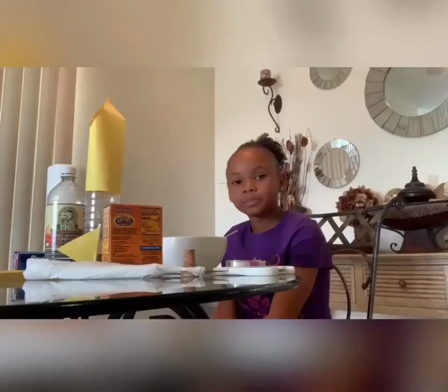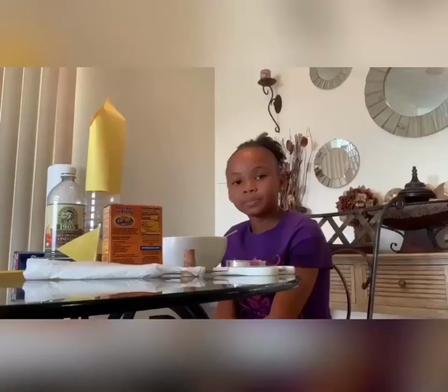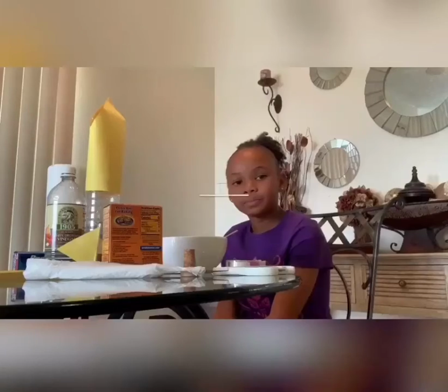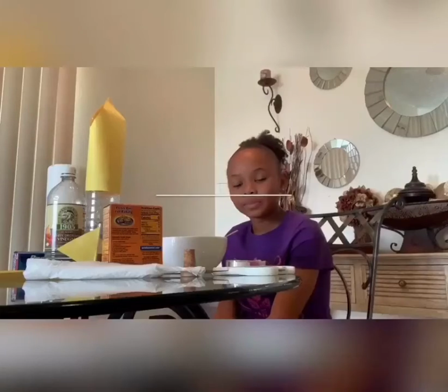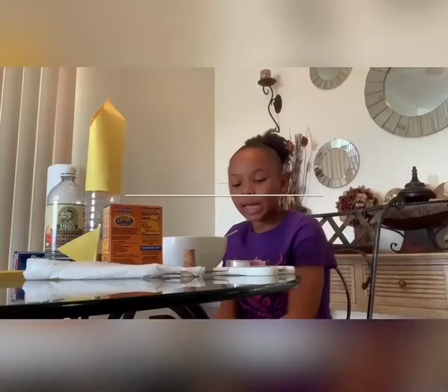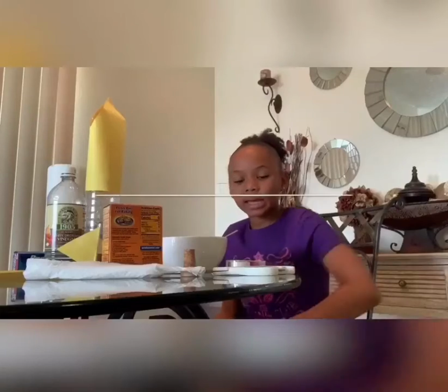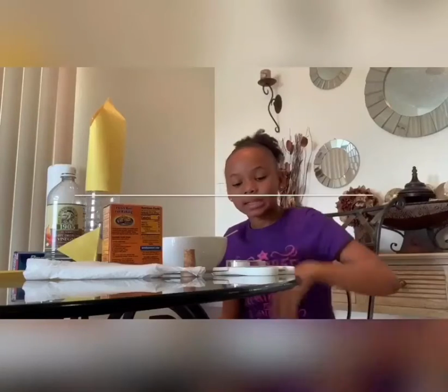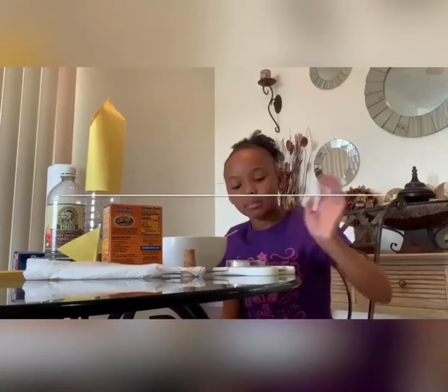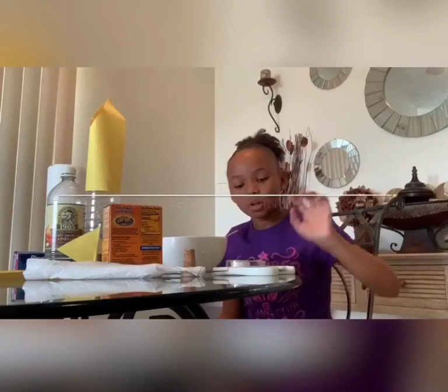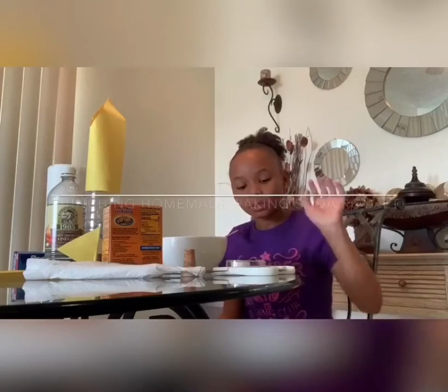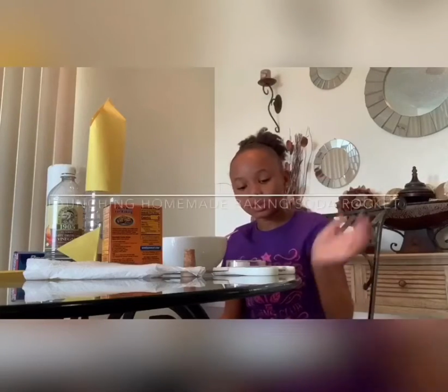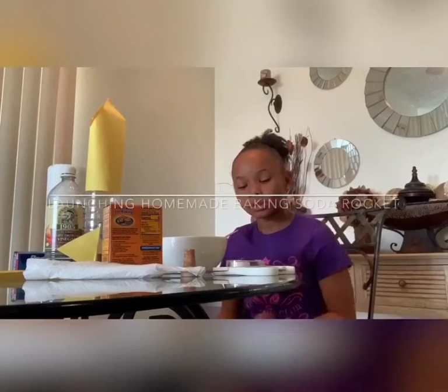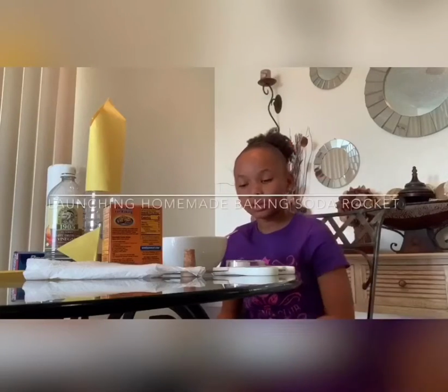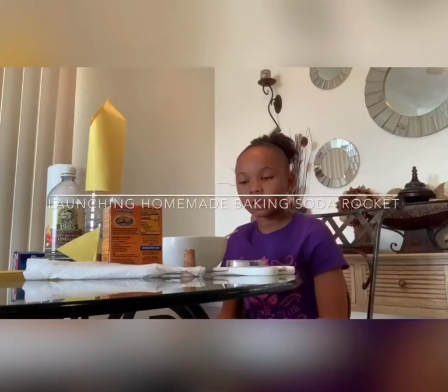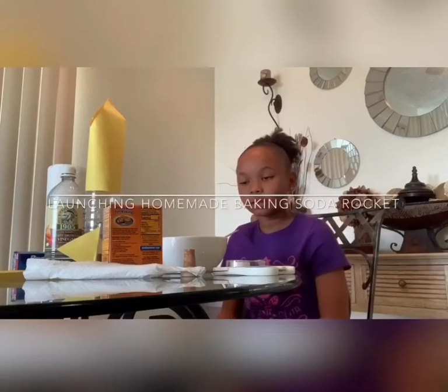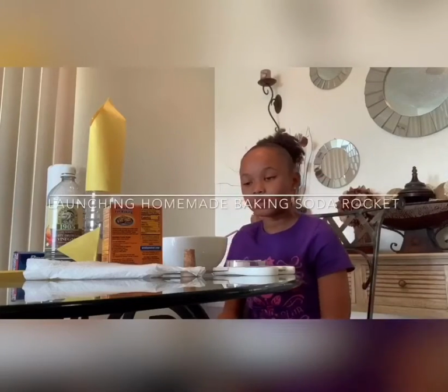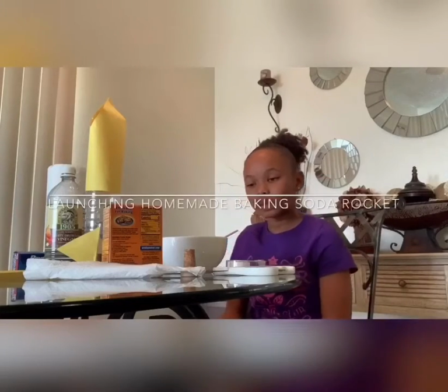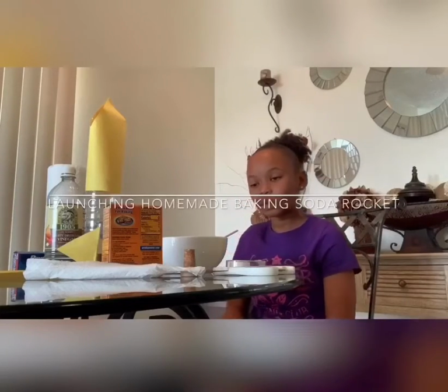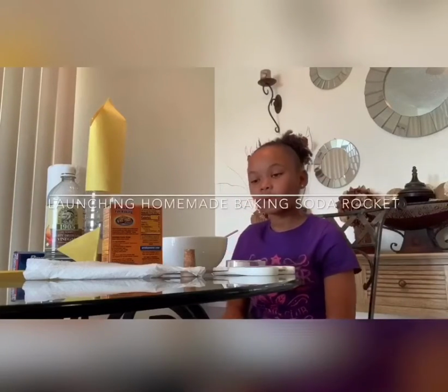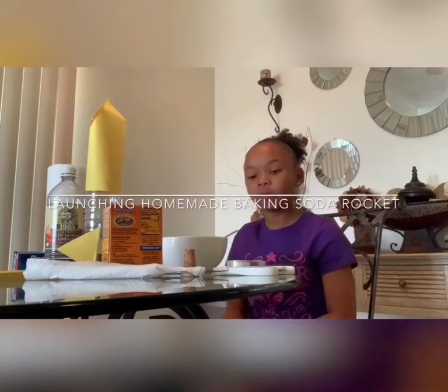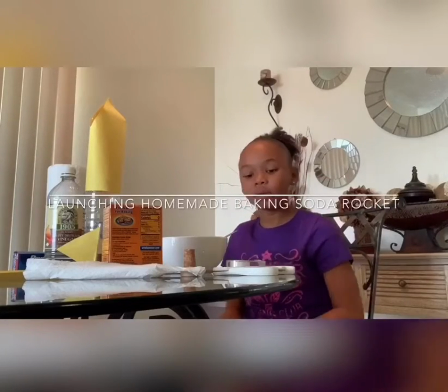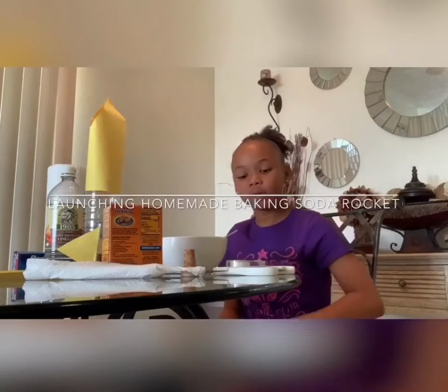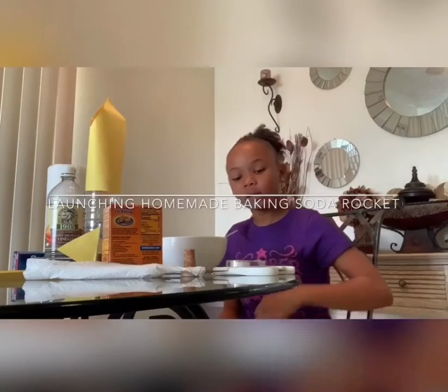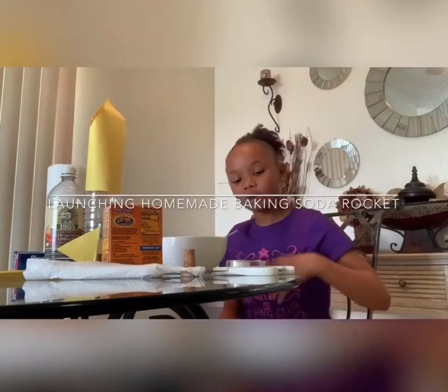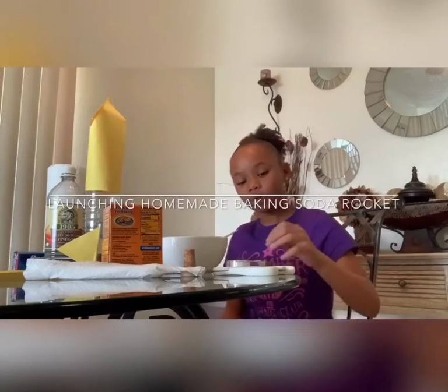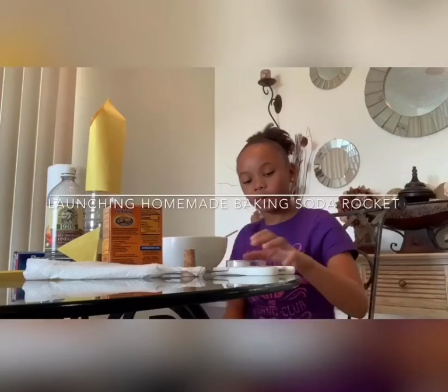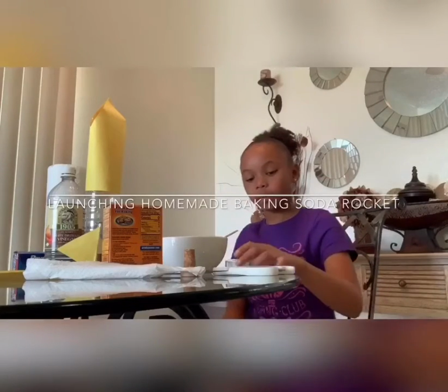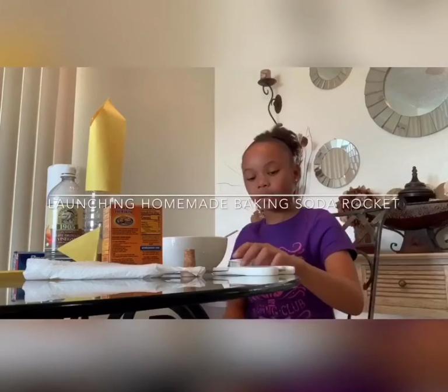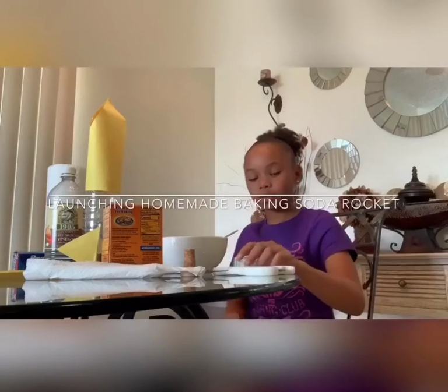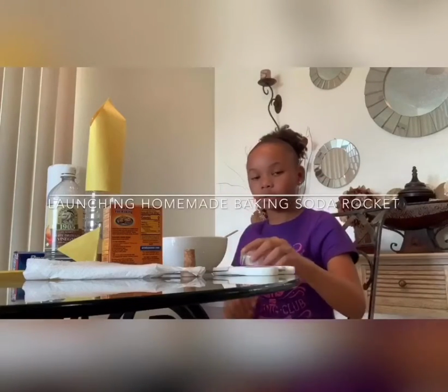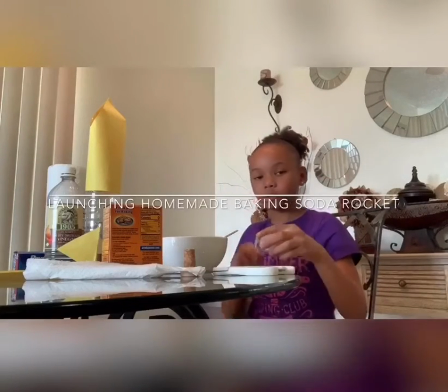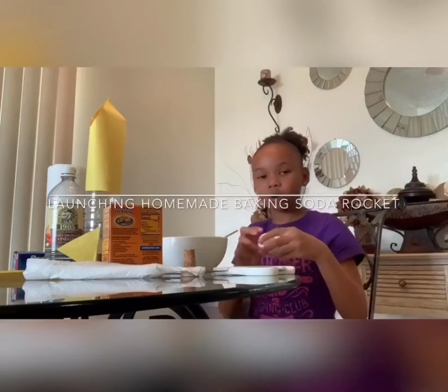Hi guys, here I'm going to be showing you how to make your own homemade baking soda rocket.